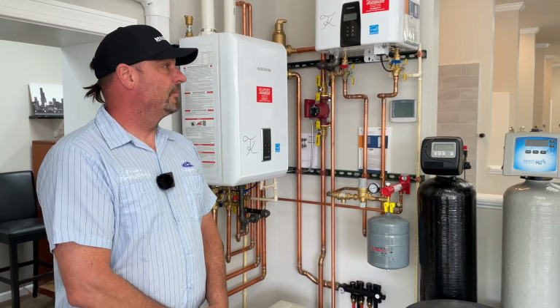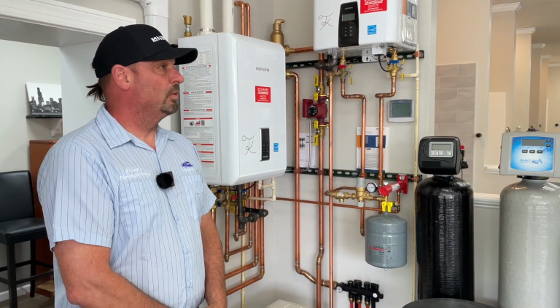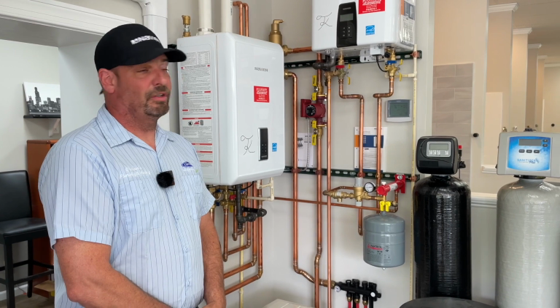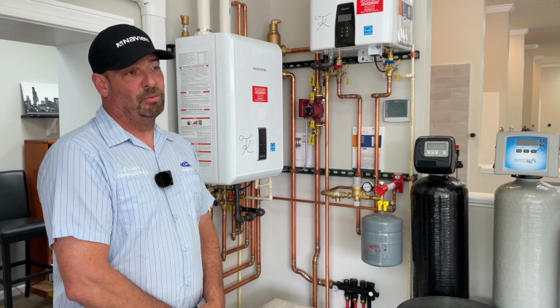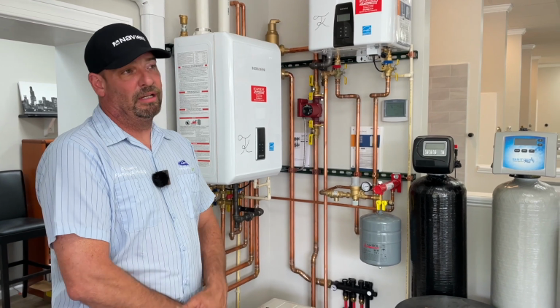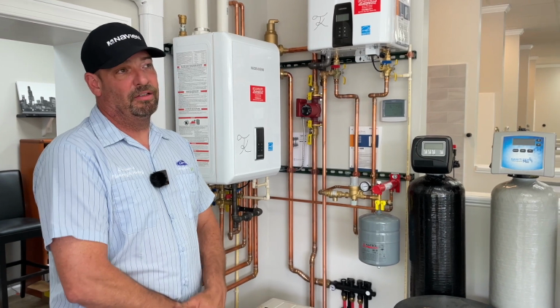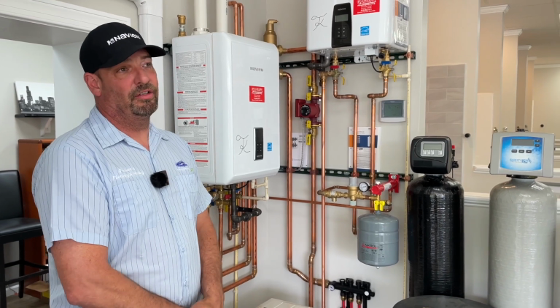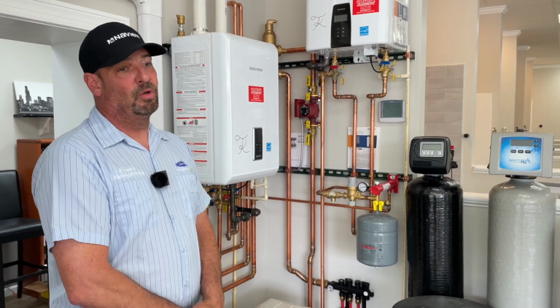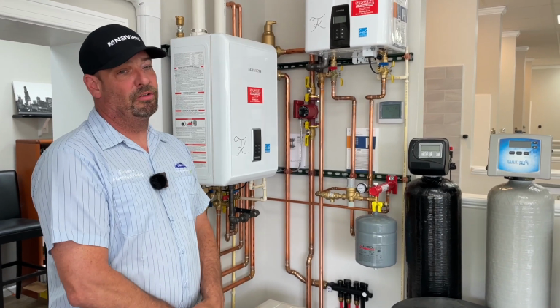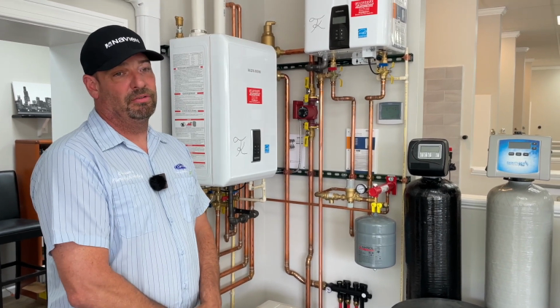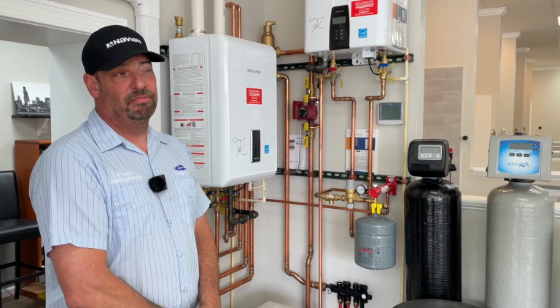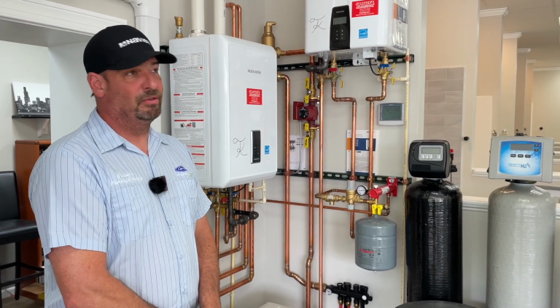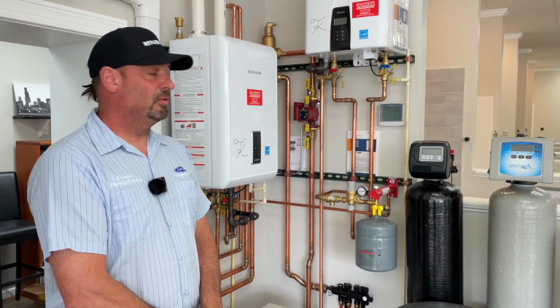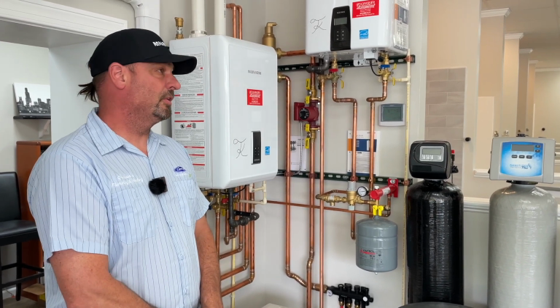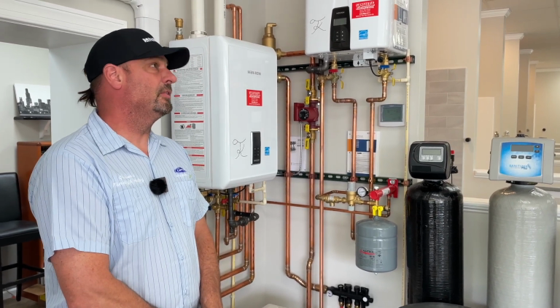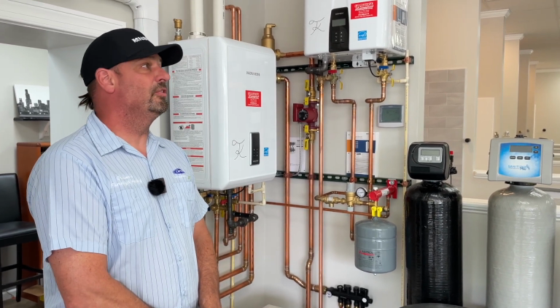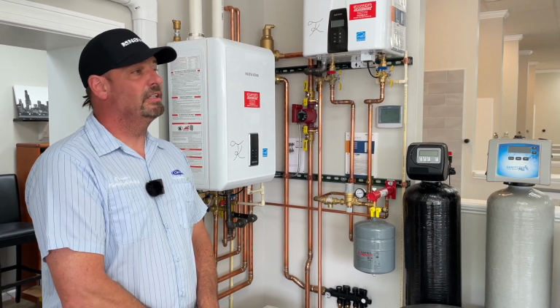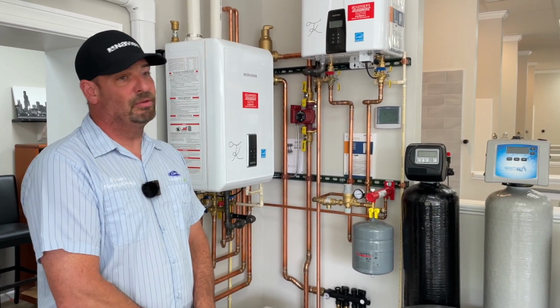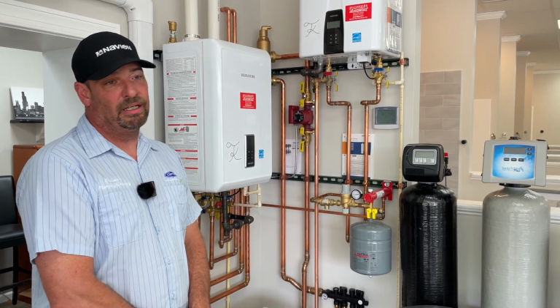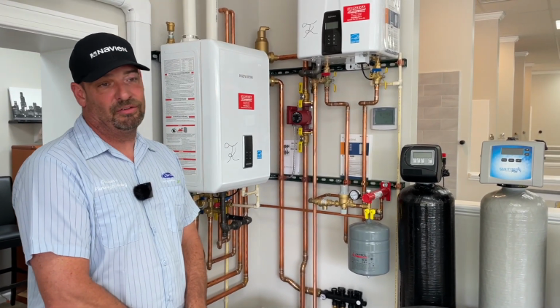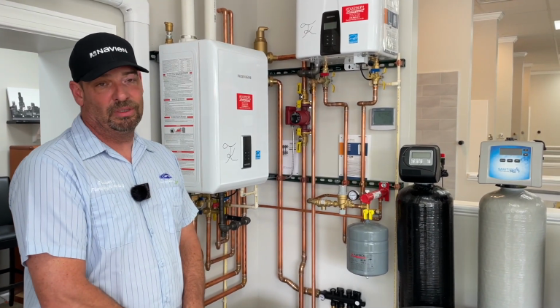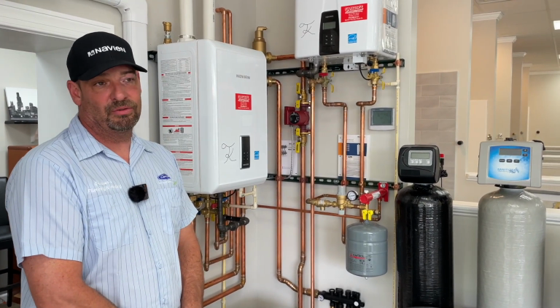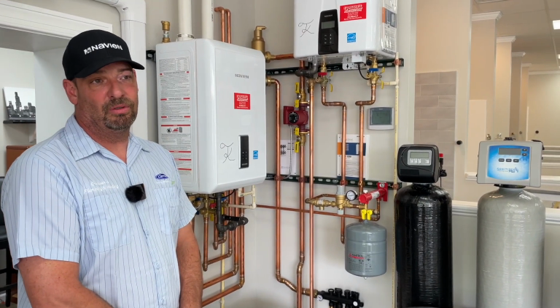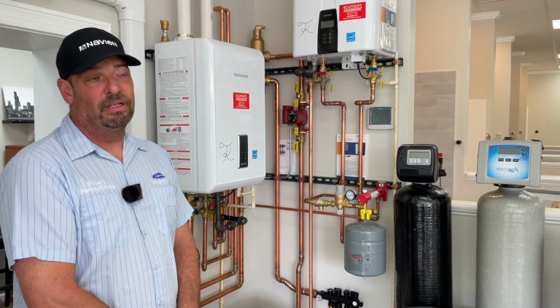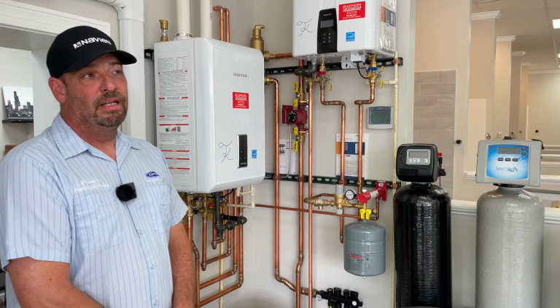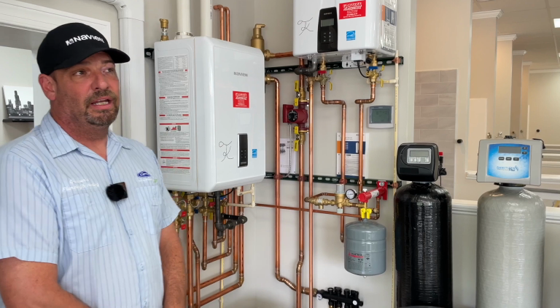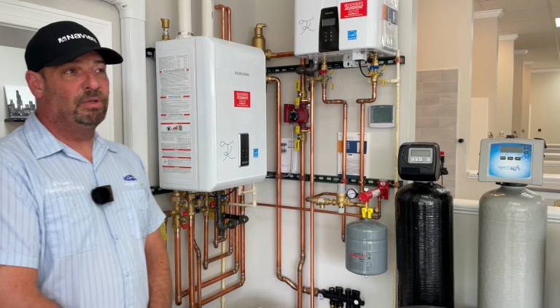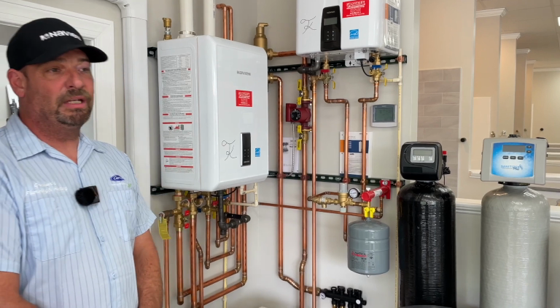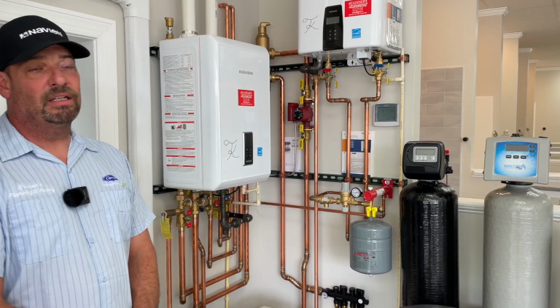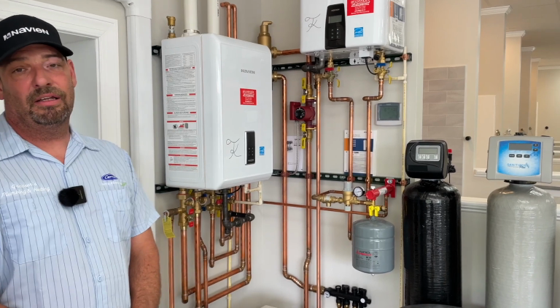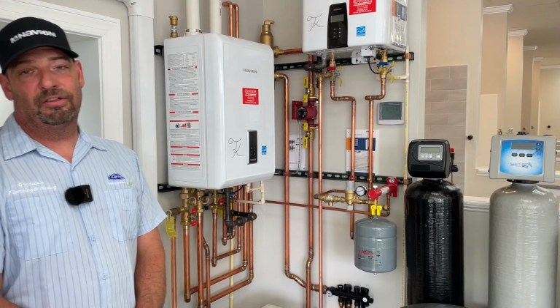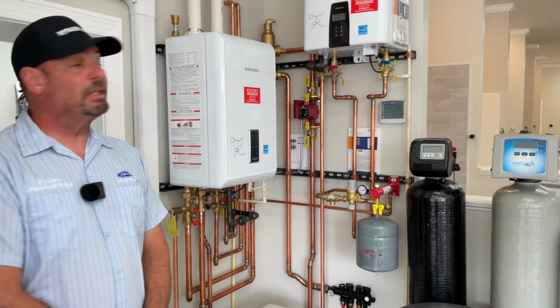We took it all the way down to the stud walls. It's got new flooring, new ceiling, new lights, new electrical, and we updated a lot of the displays.